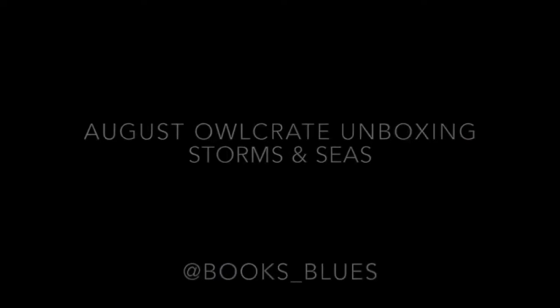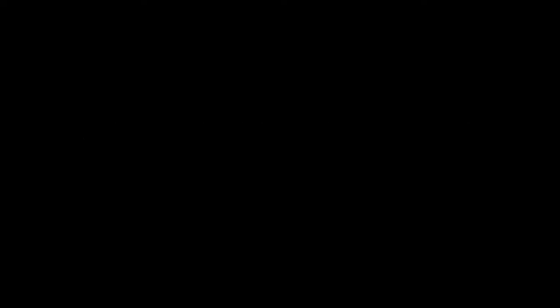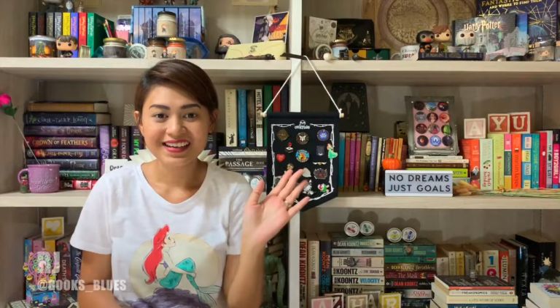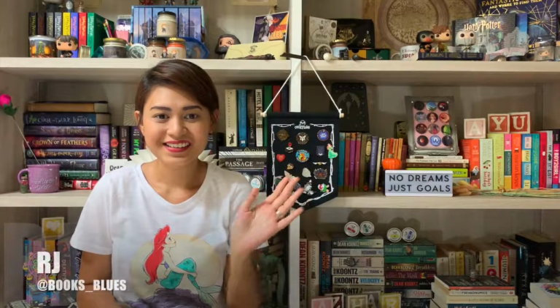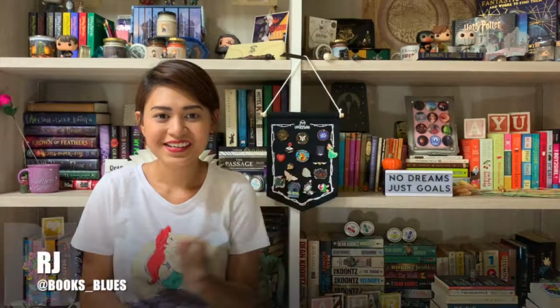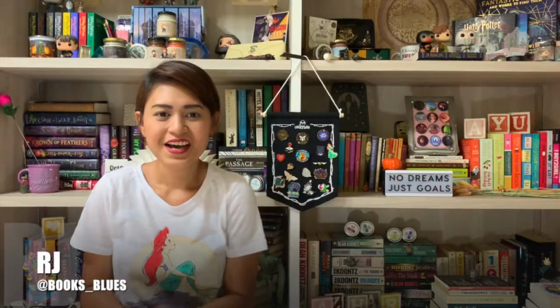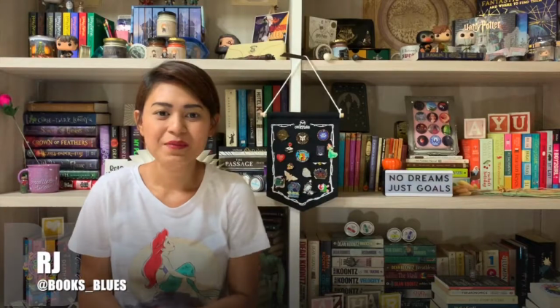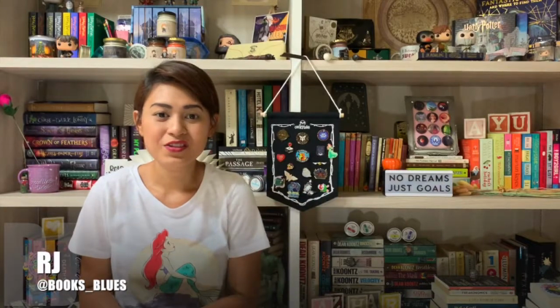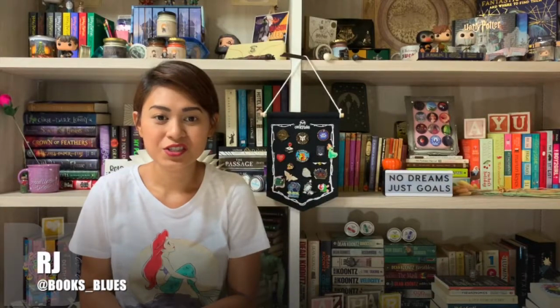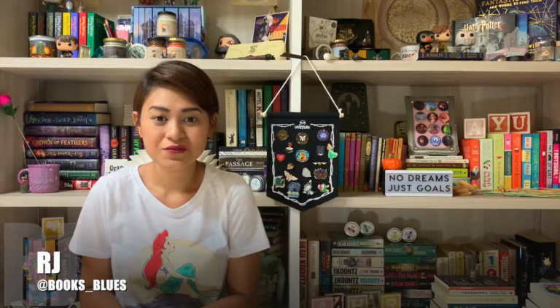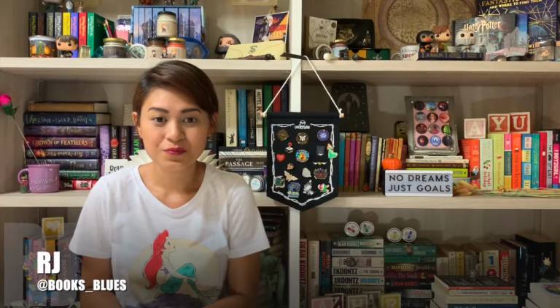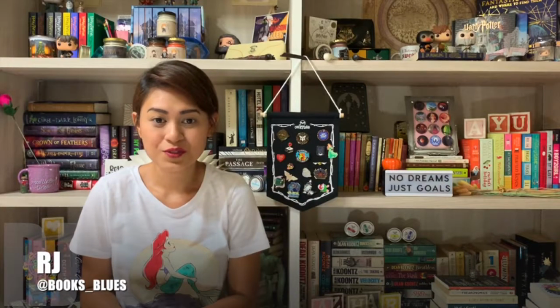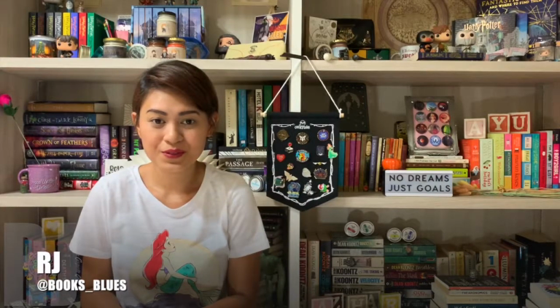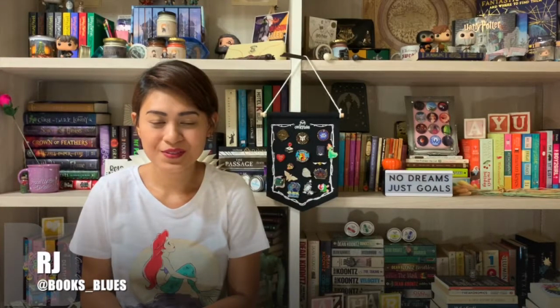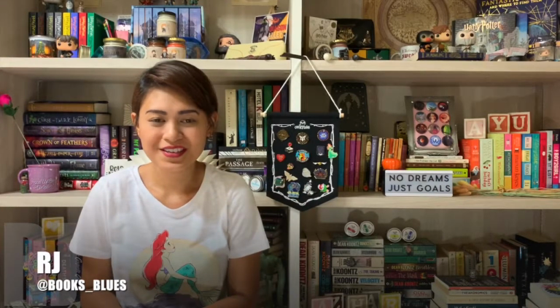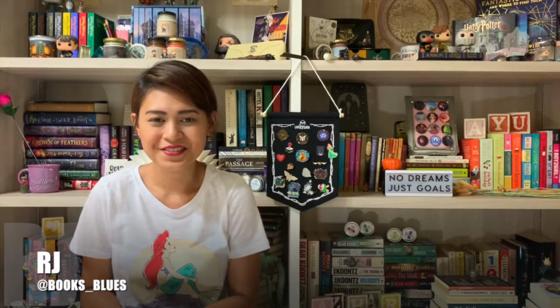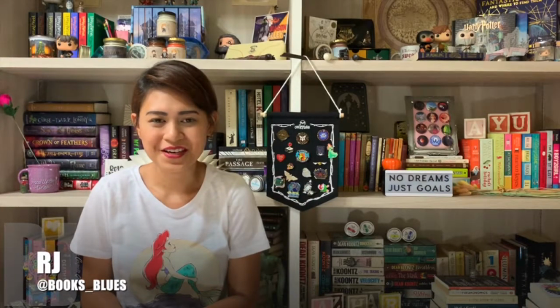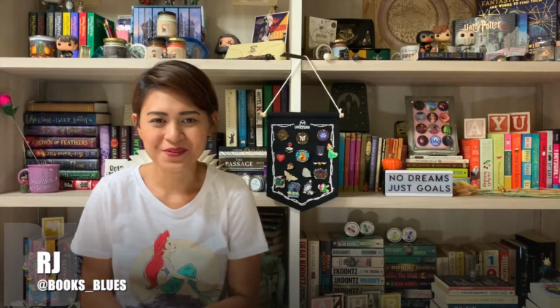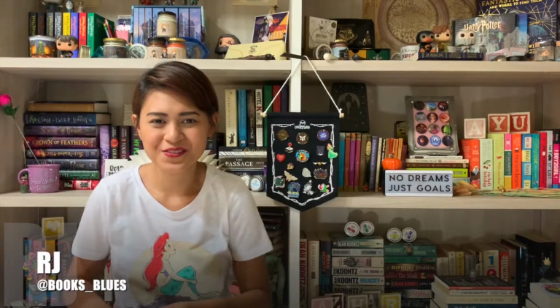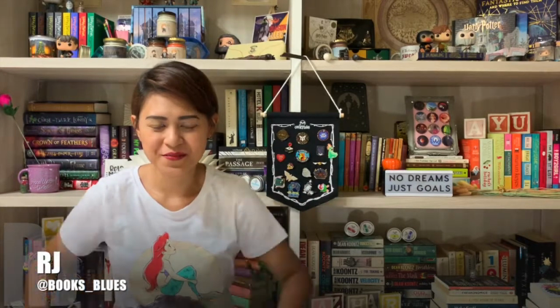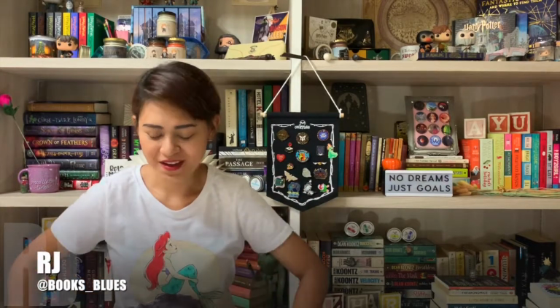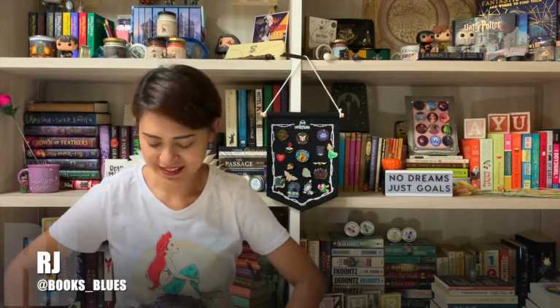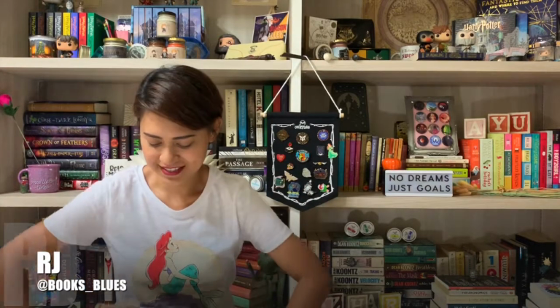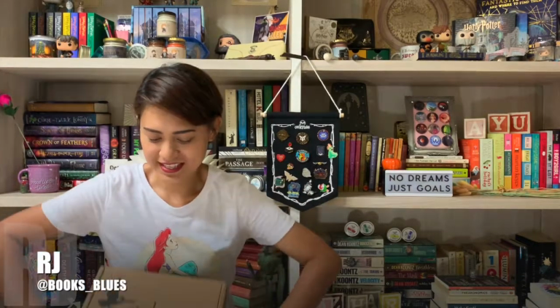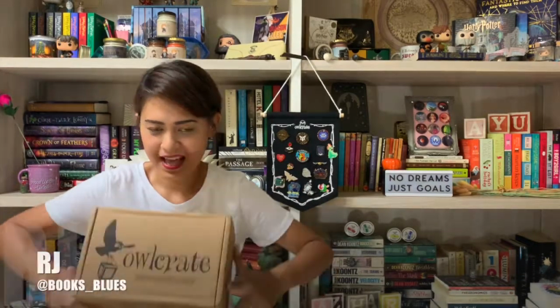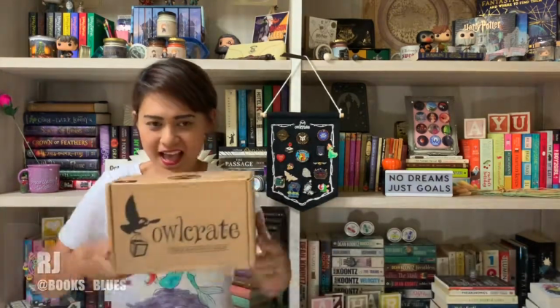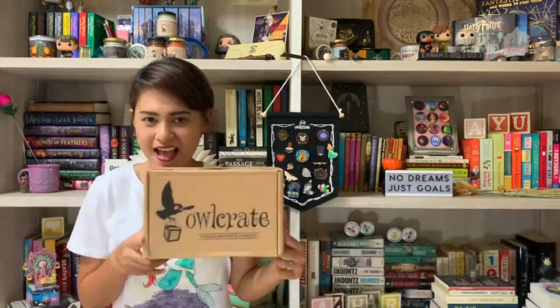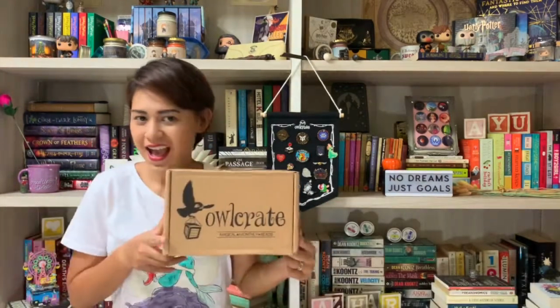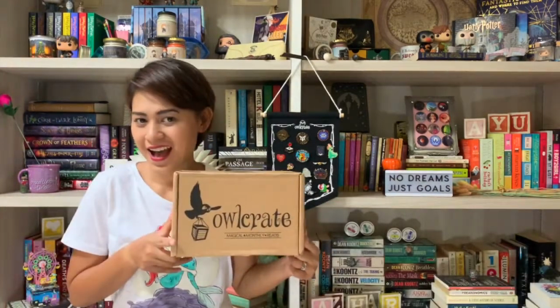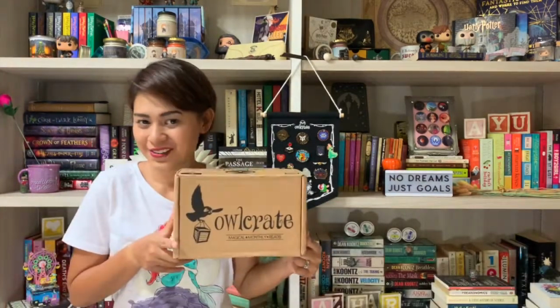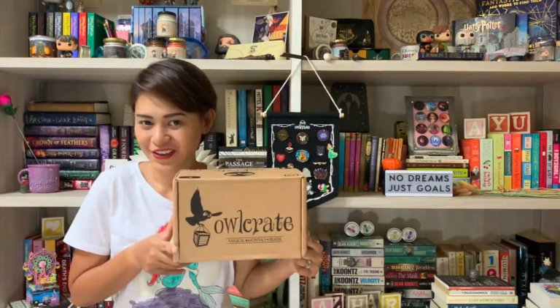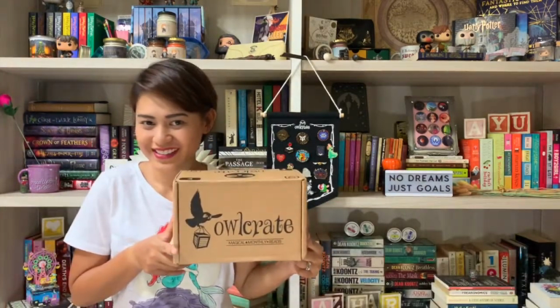Hi, I'm RJ from Books Blues and today I'm going to unbox Alcrate.